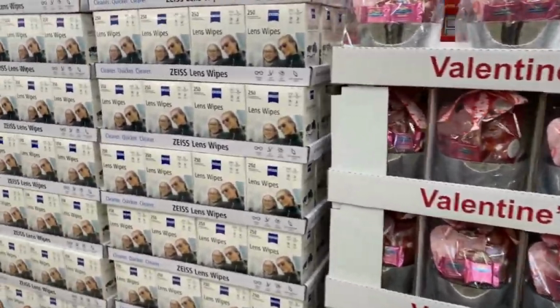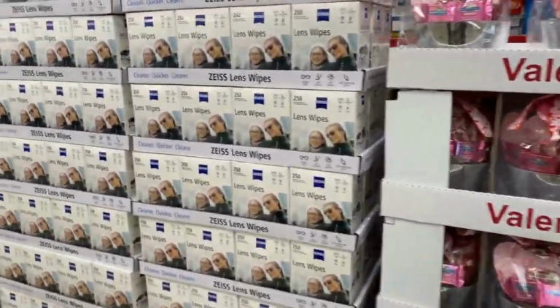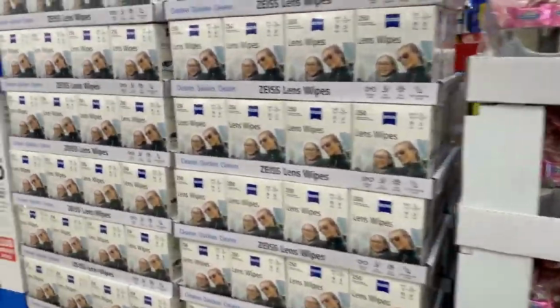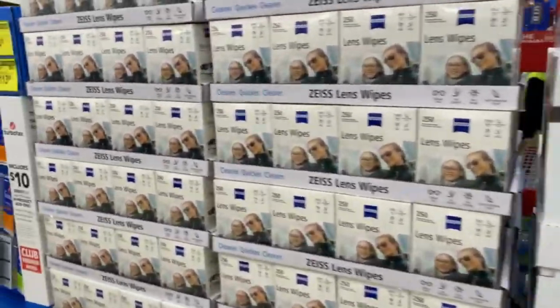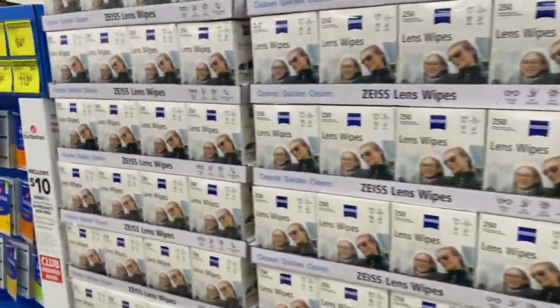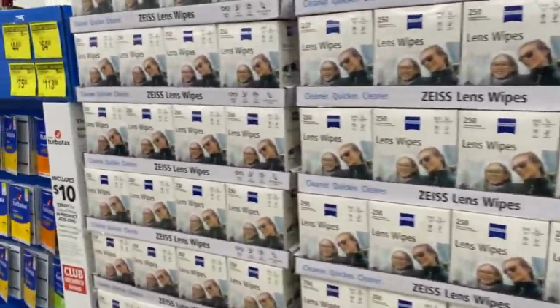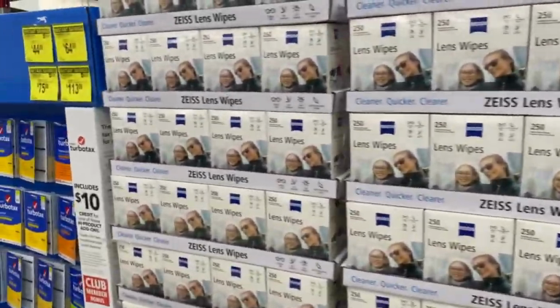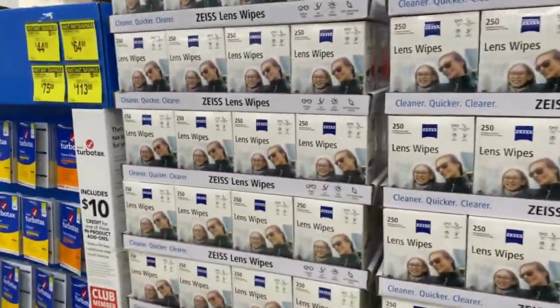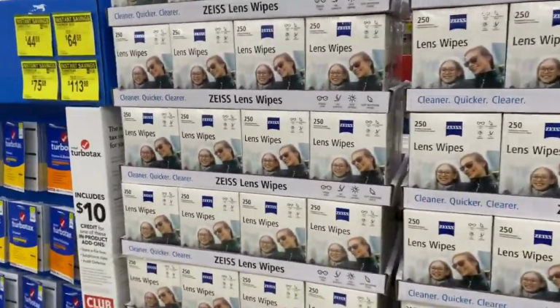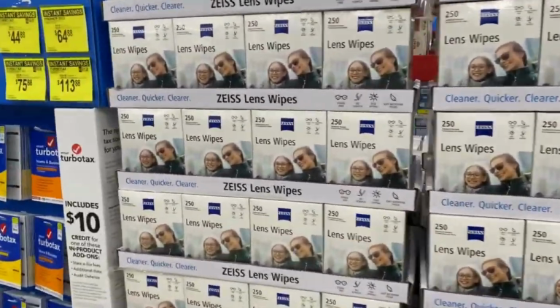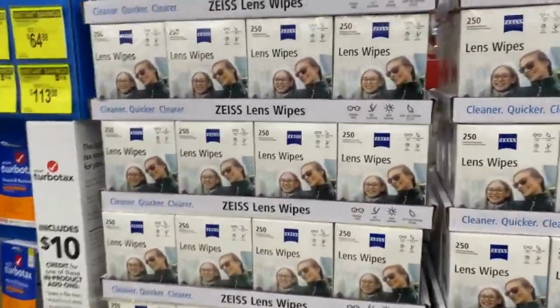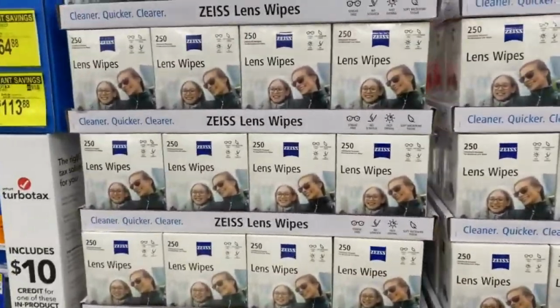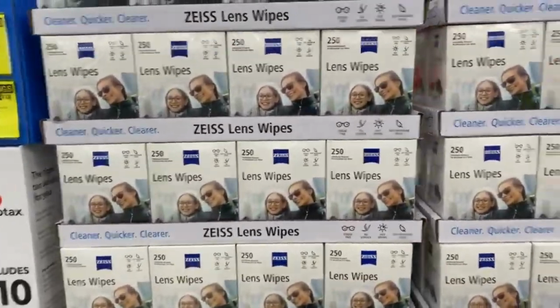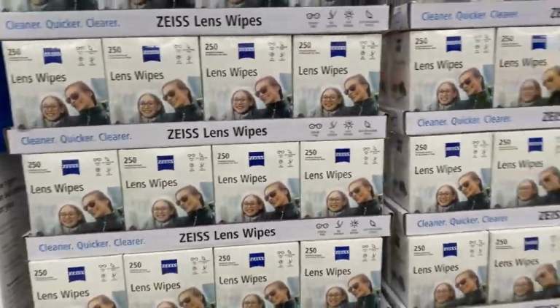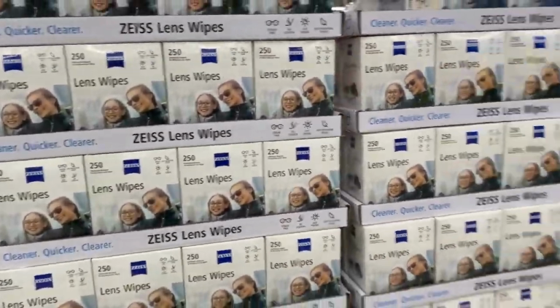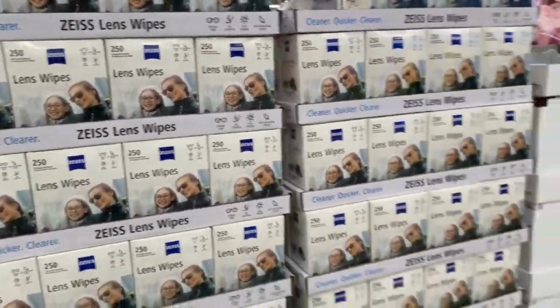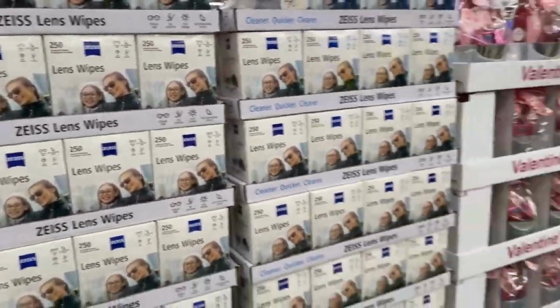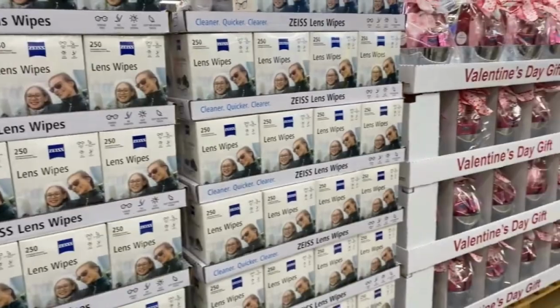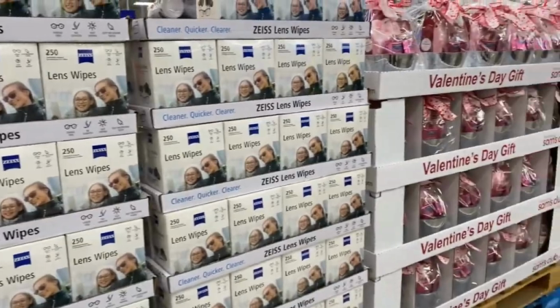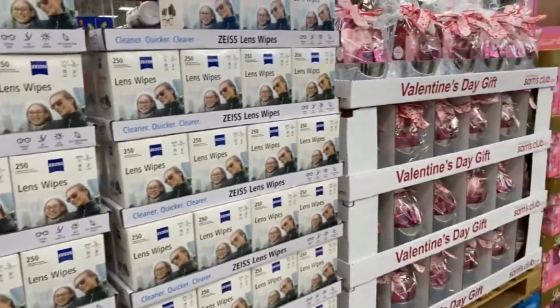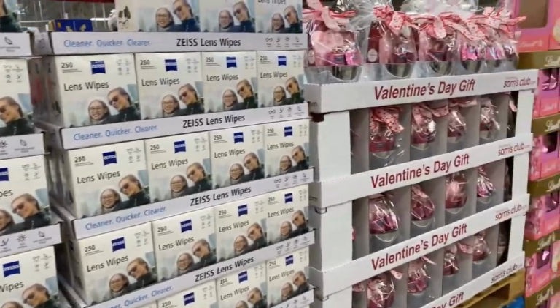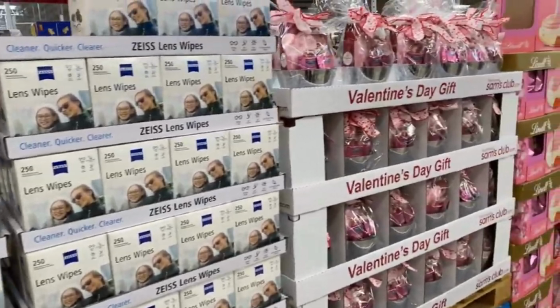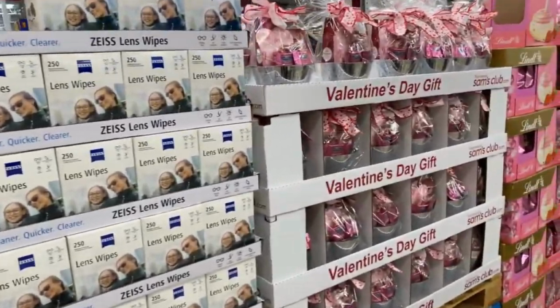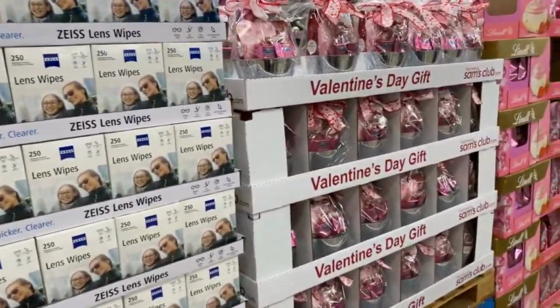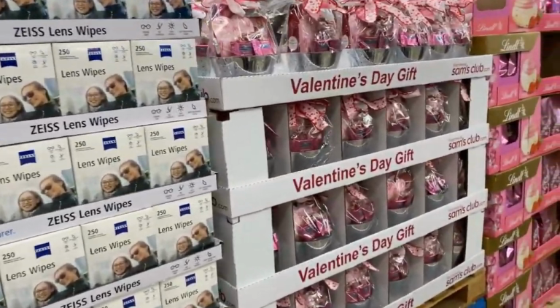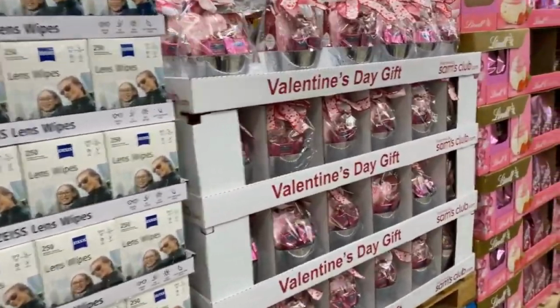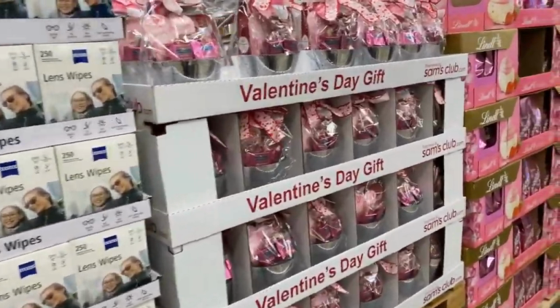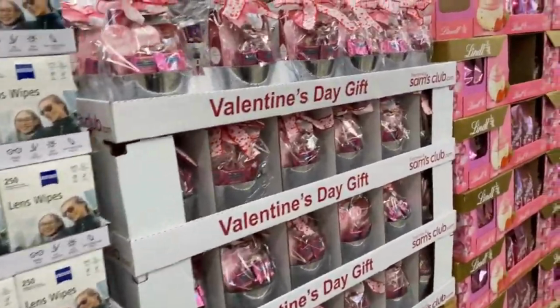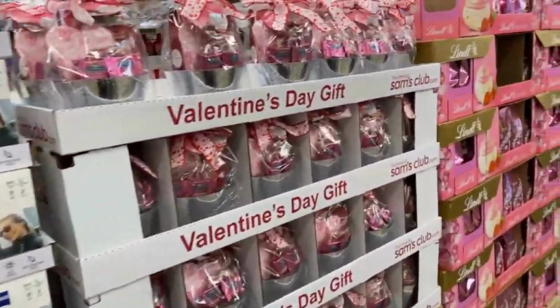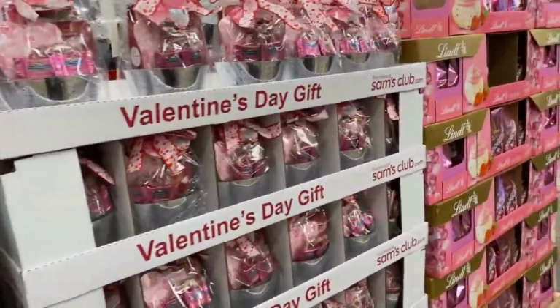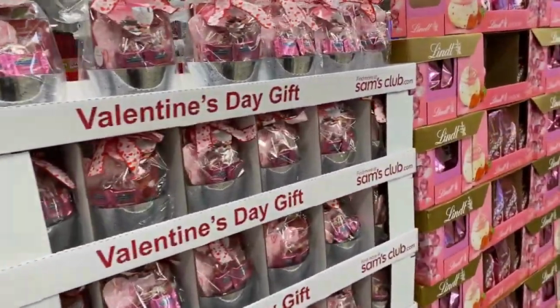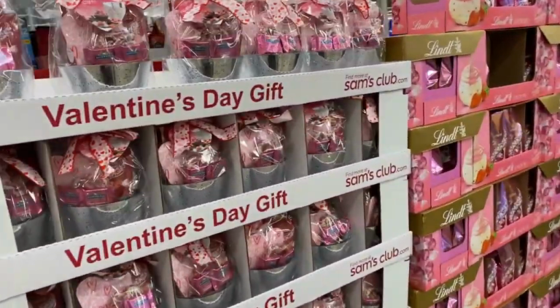Hi guys, welcome to my channel. I am here at Sam's, so we're going to walk through the store in just a while to see what they have.